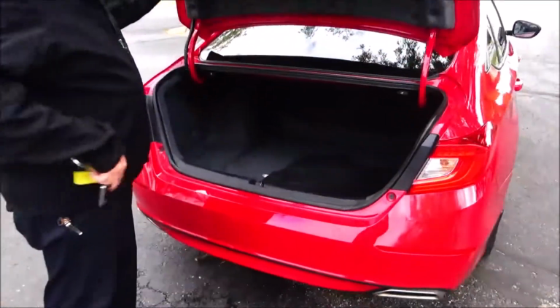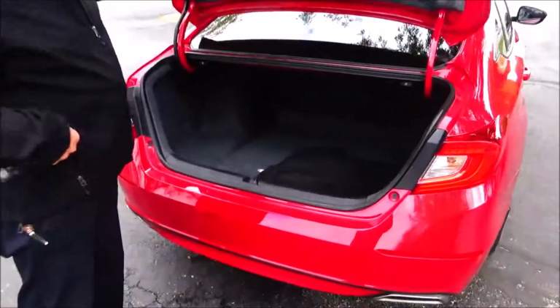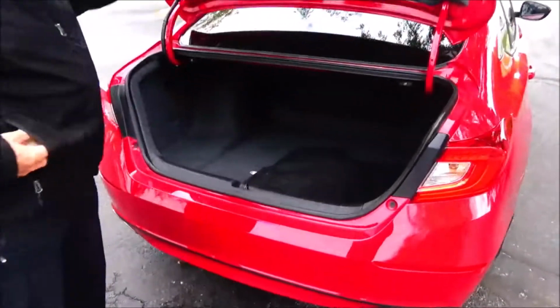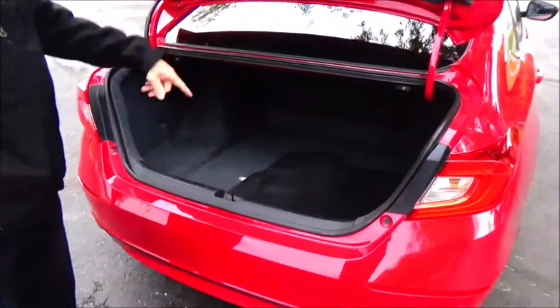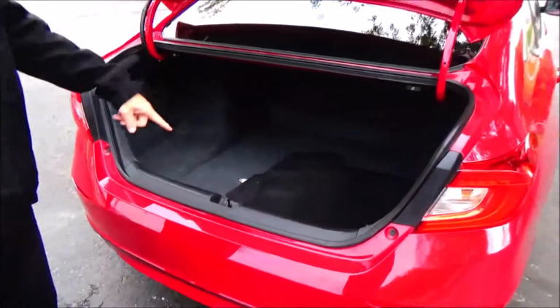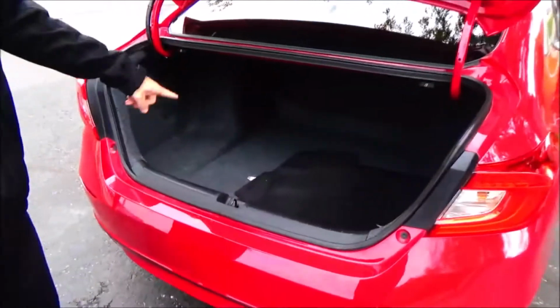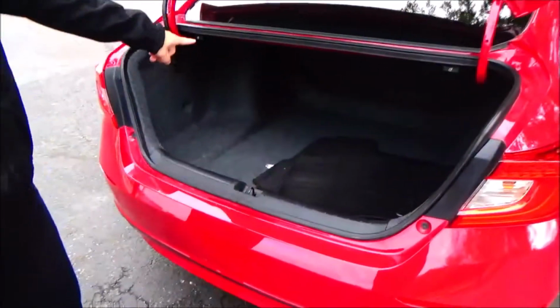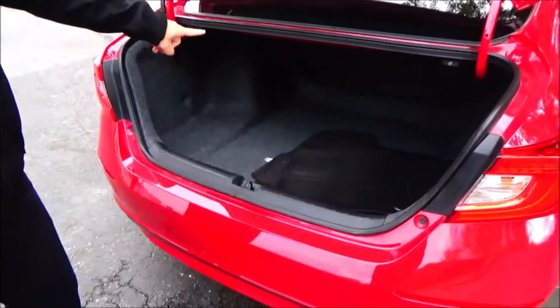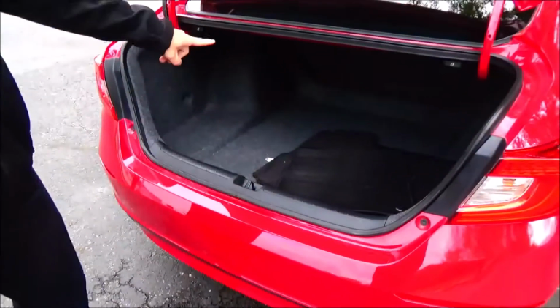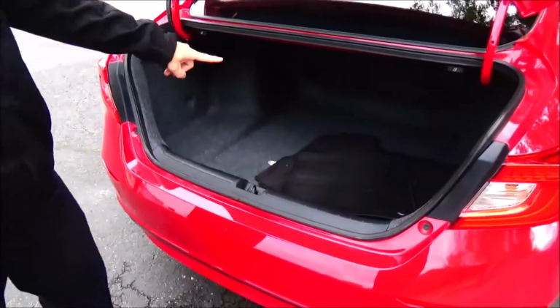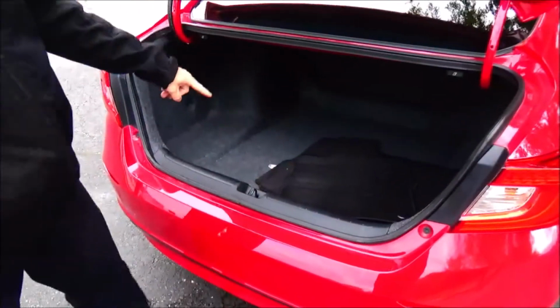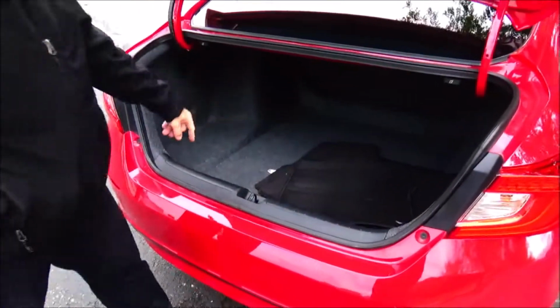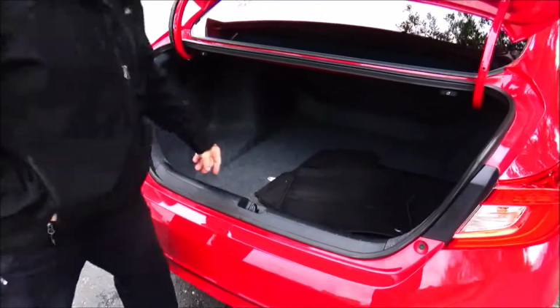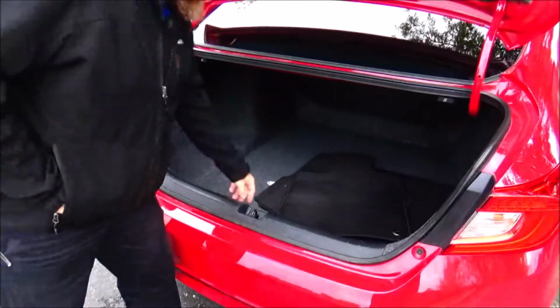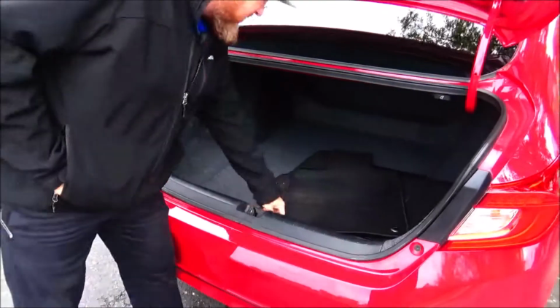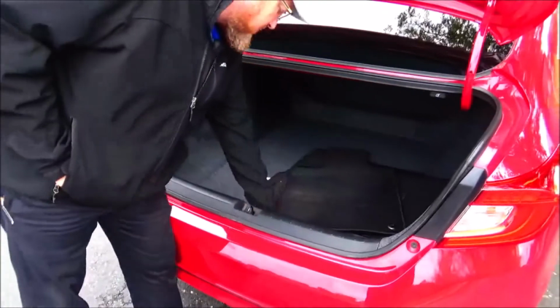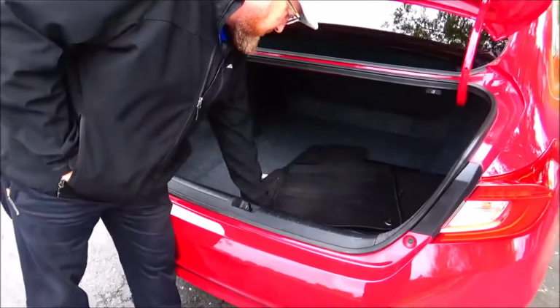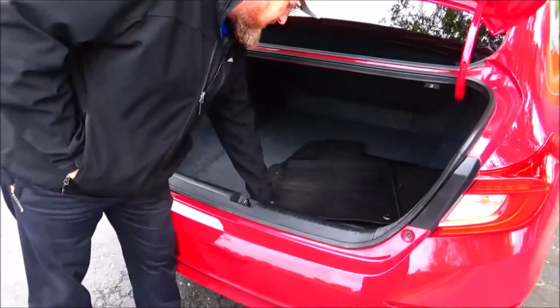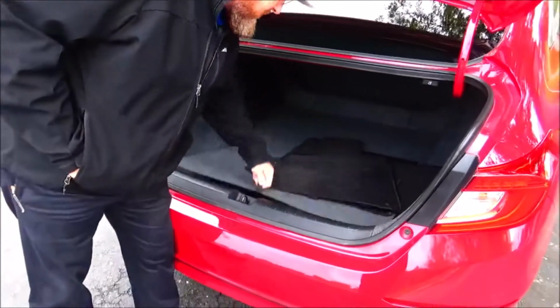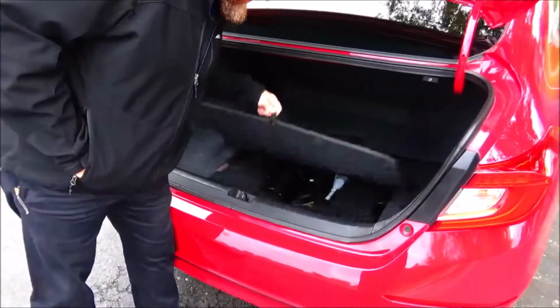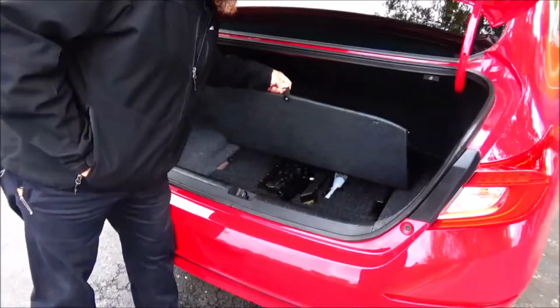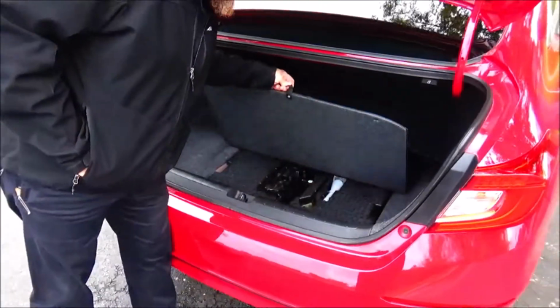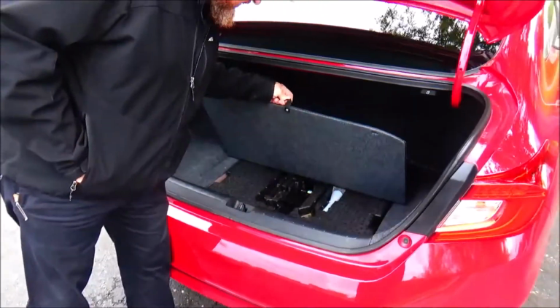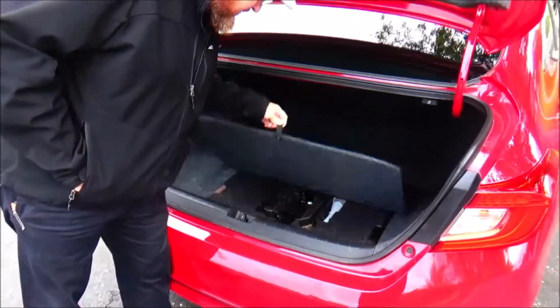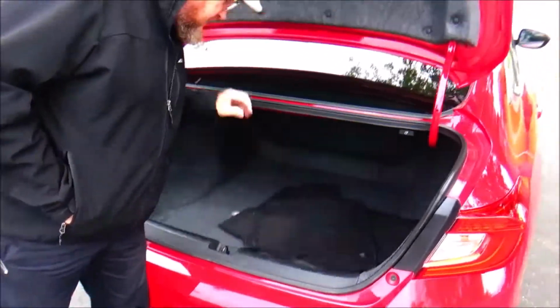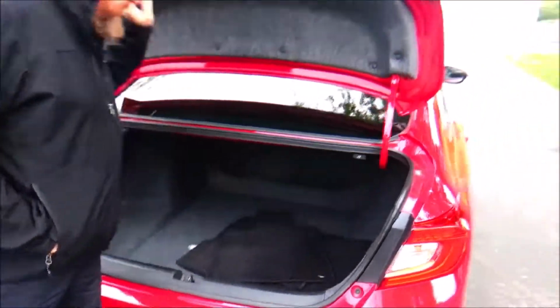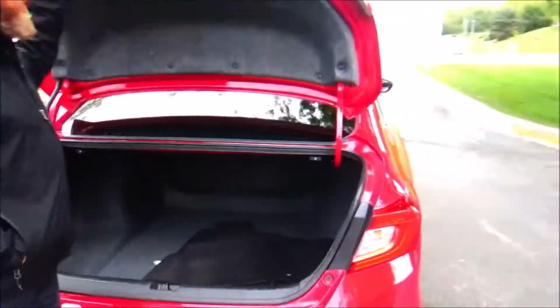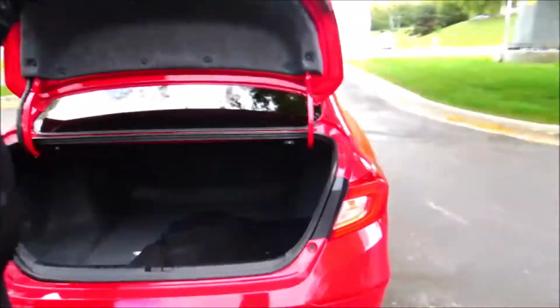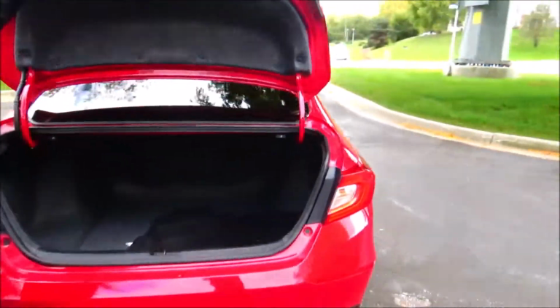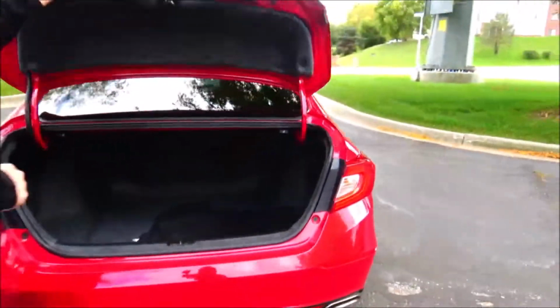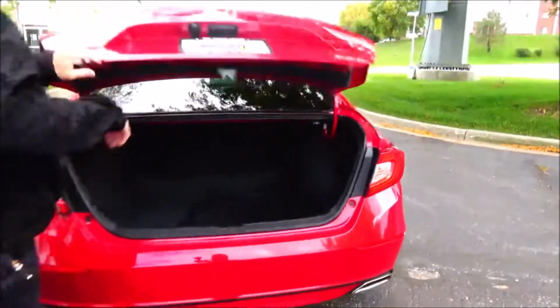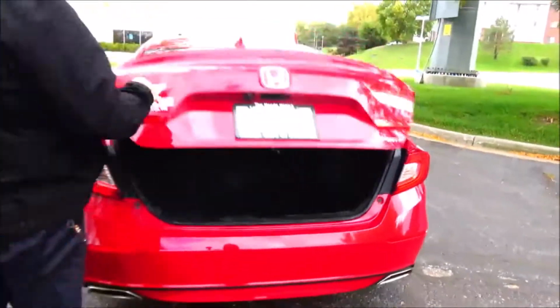Remote access due to the backup camera. All the mats are here, with additional cargo space.